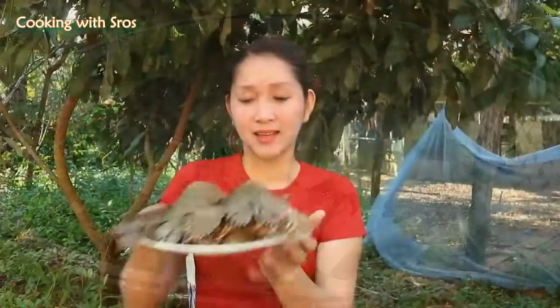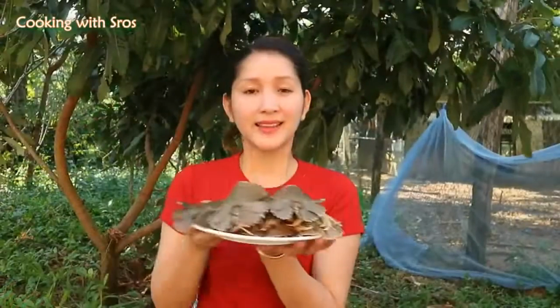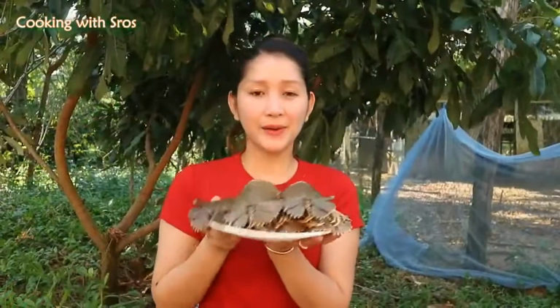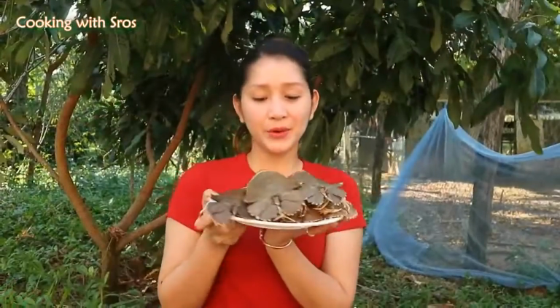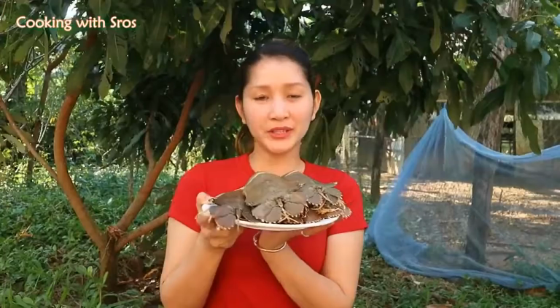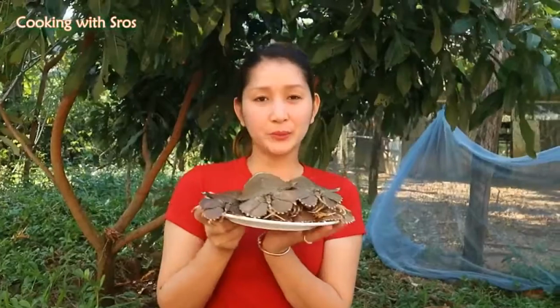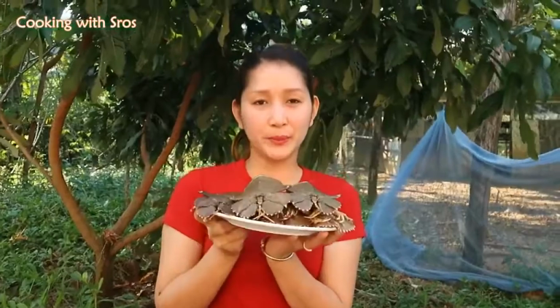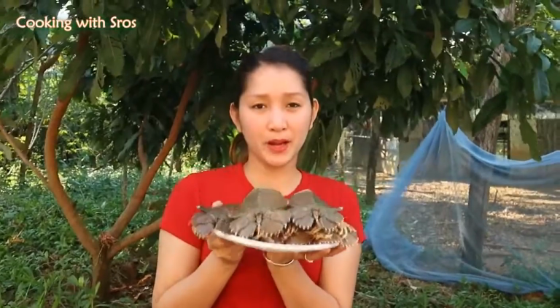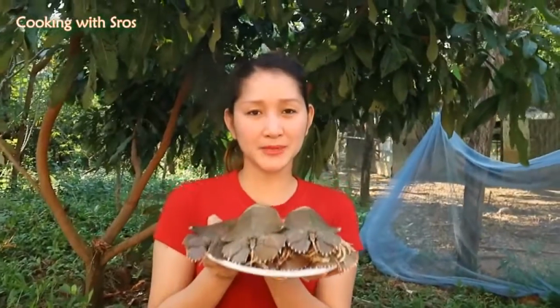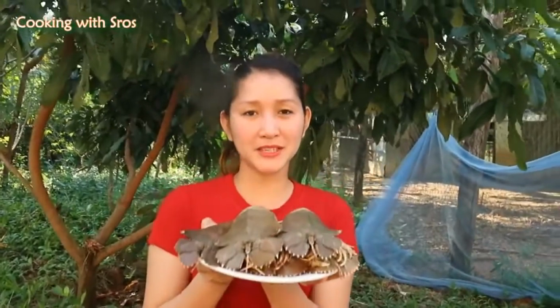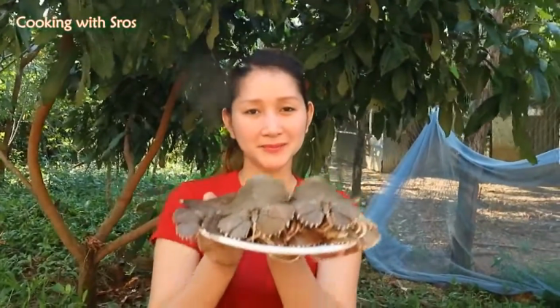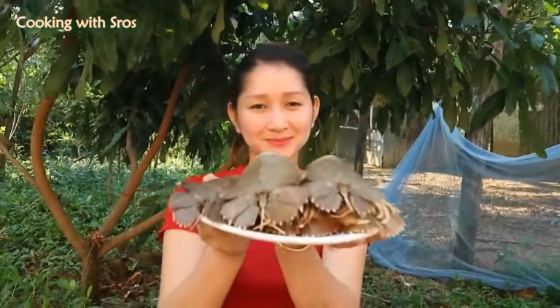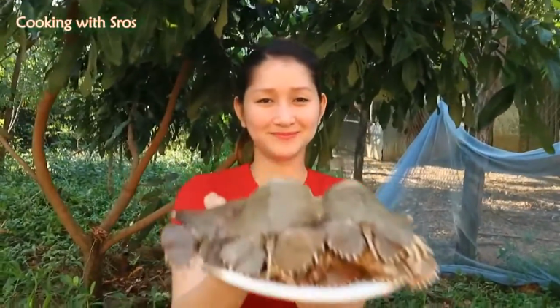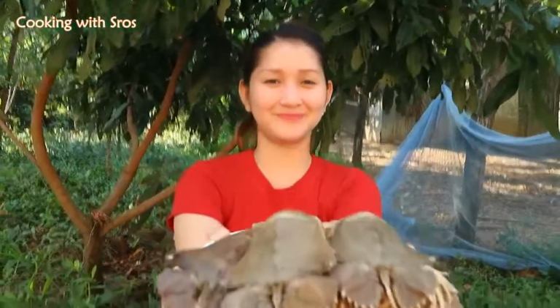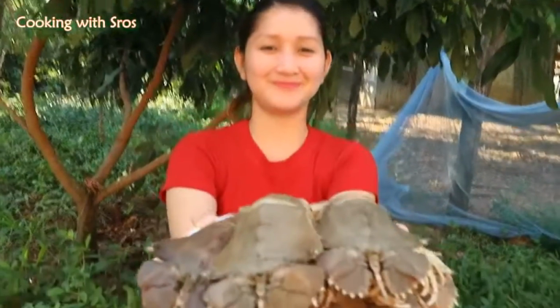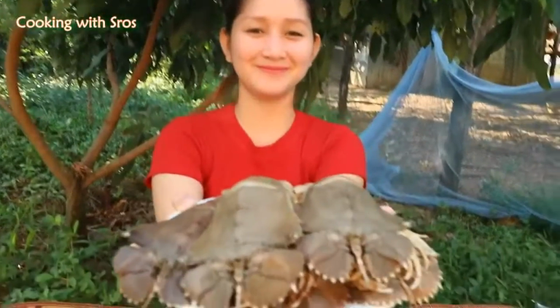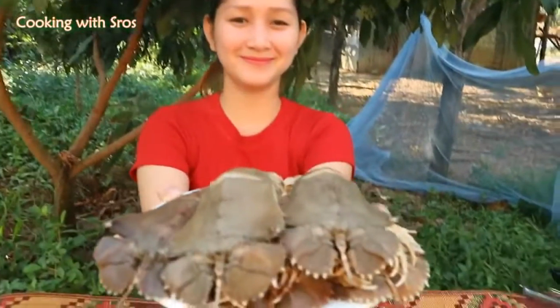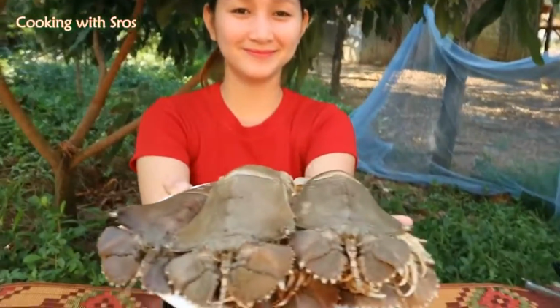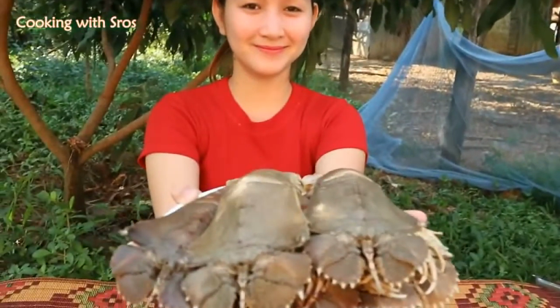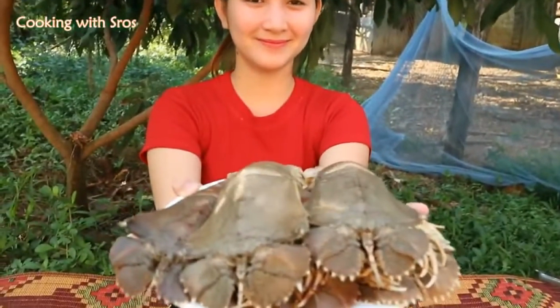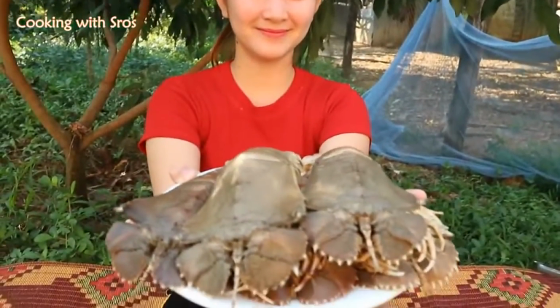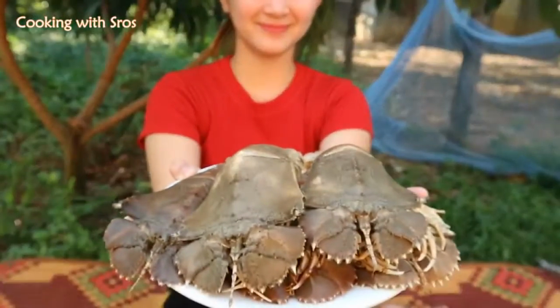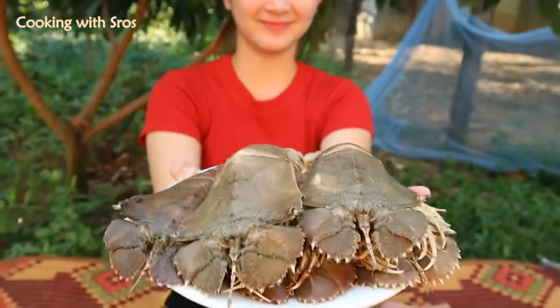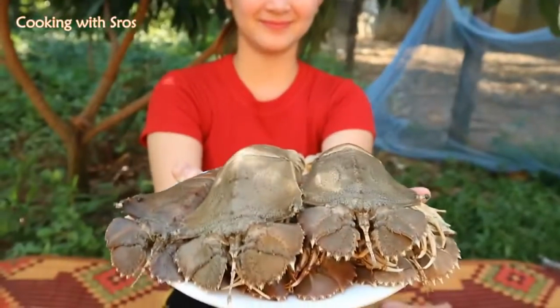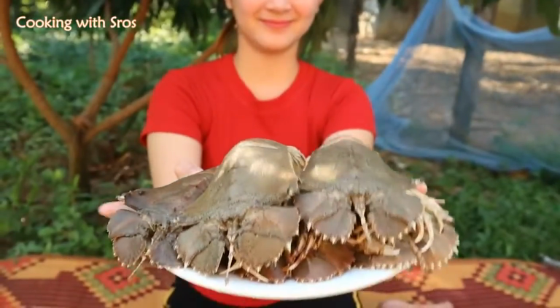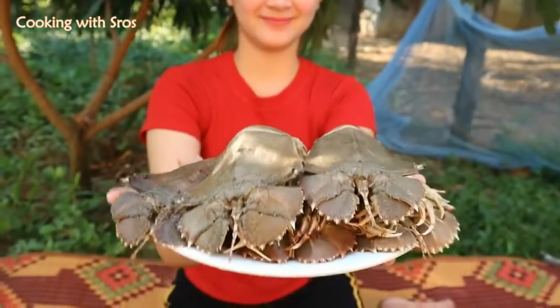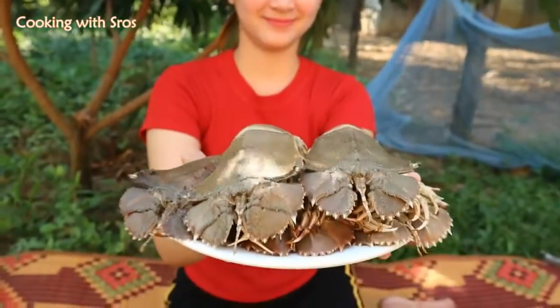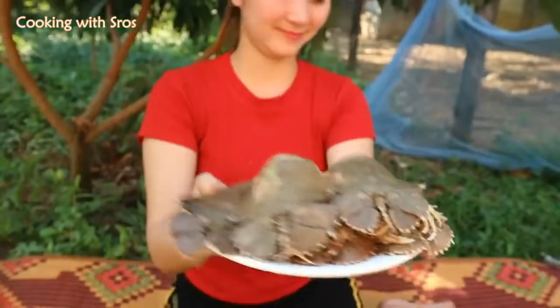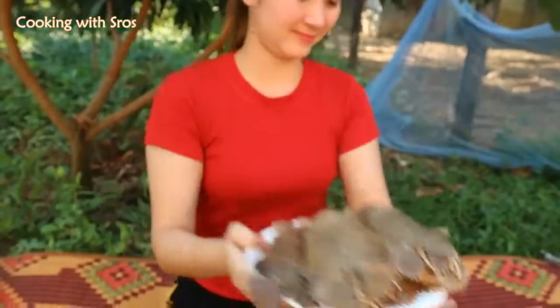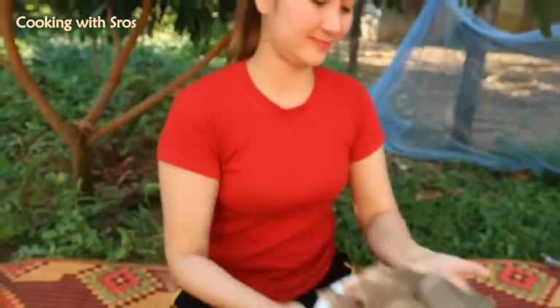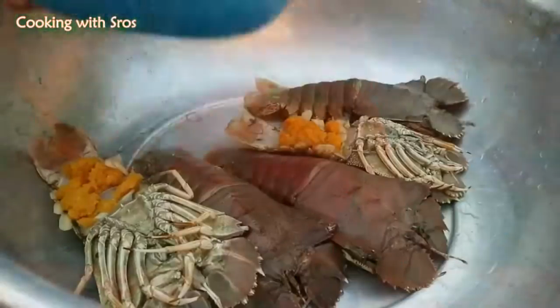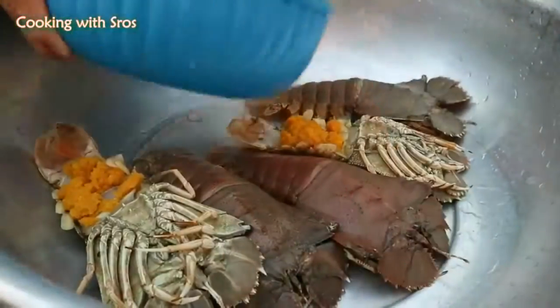Now I'm going to prepare the lobster. Let's start. Come on.